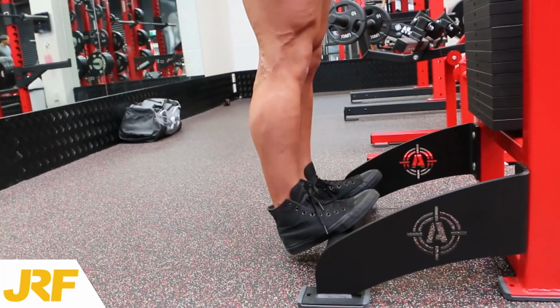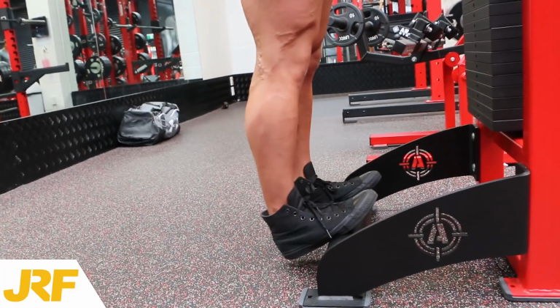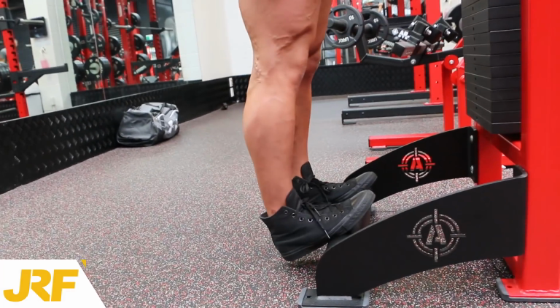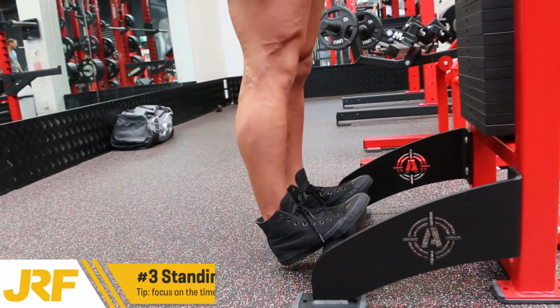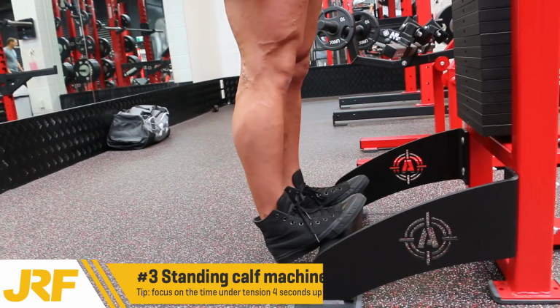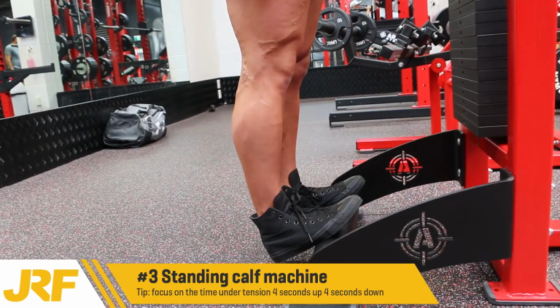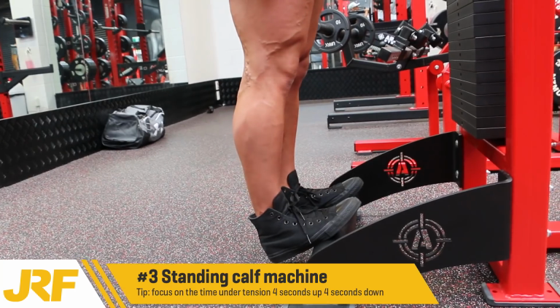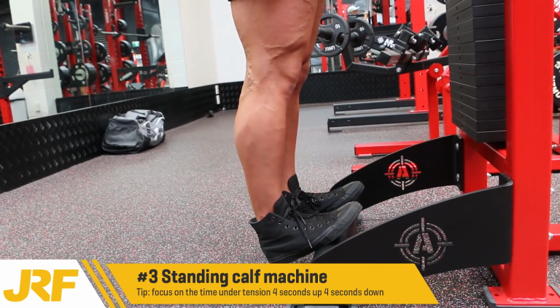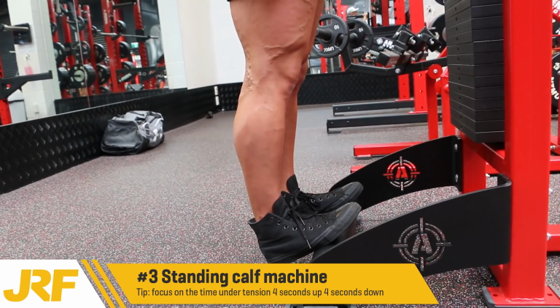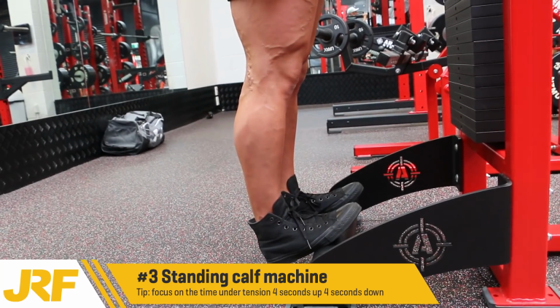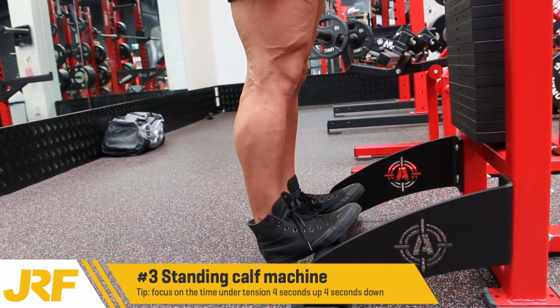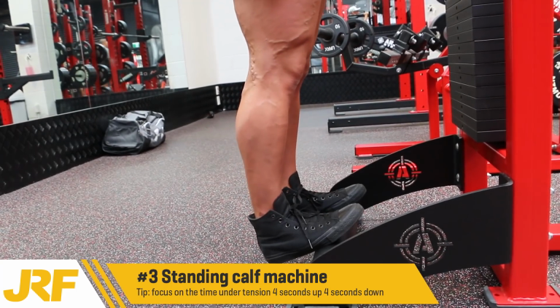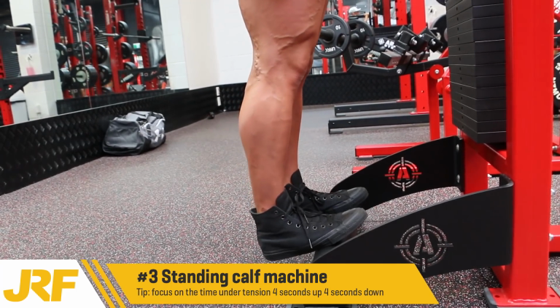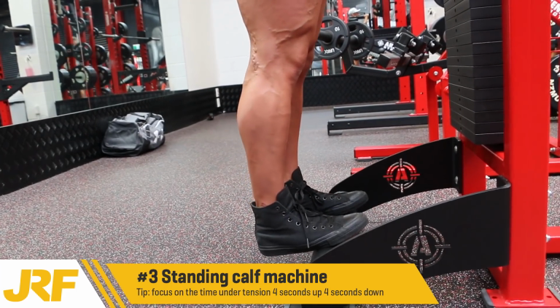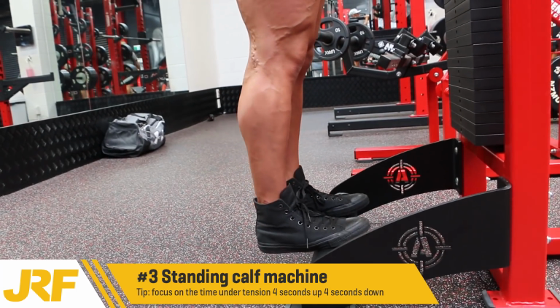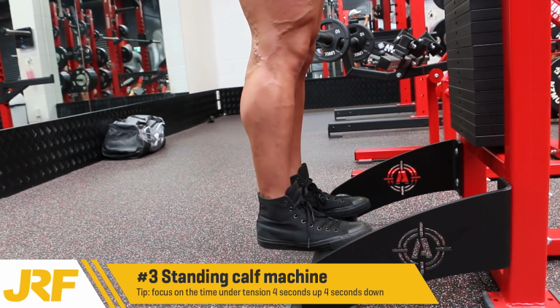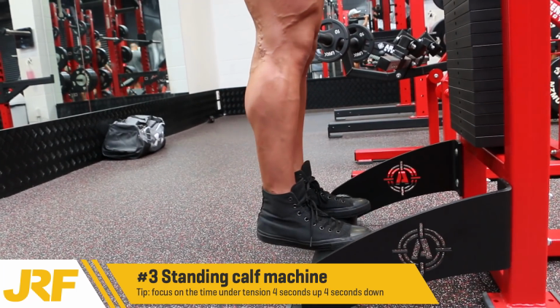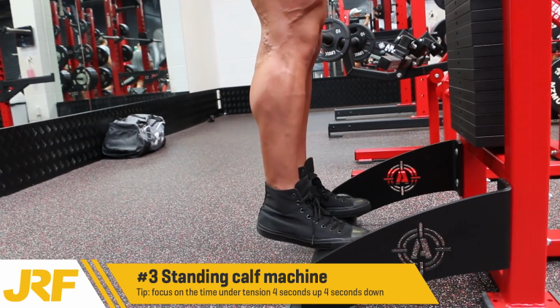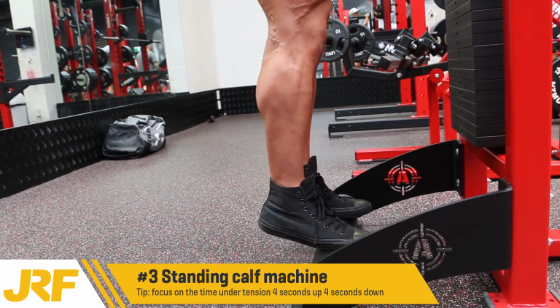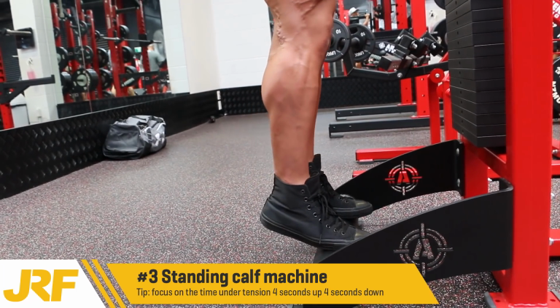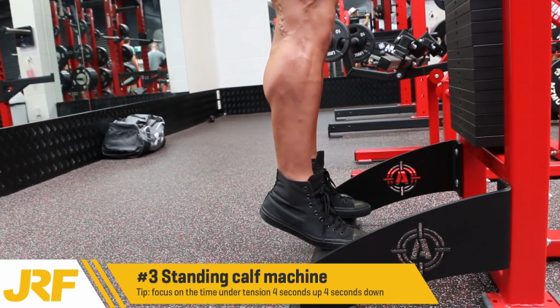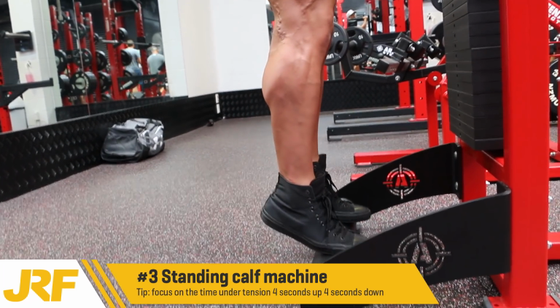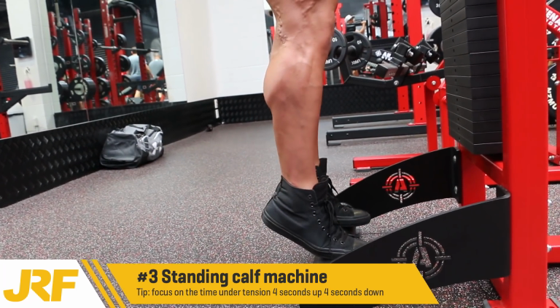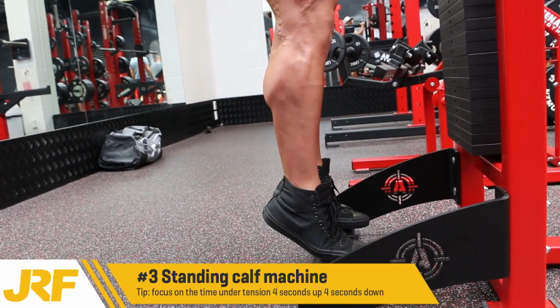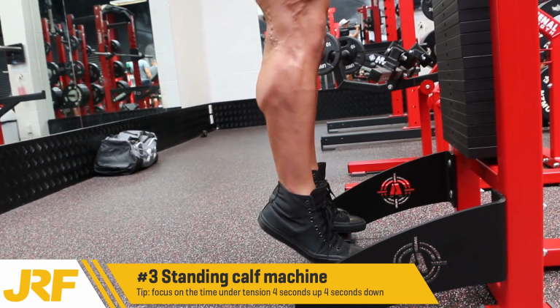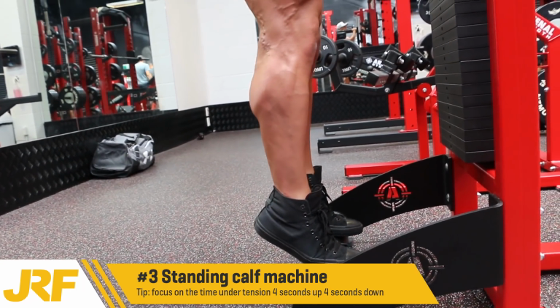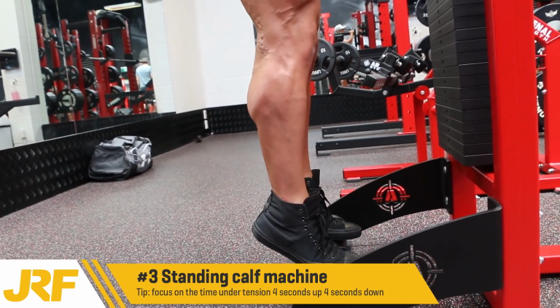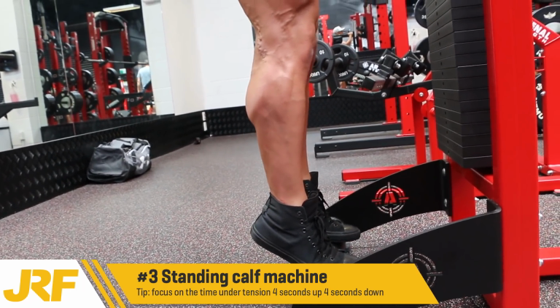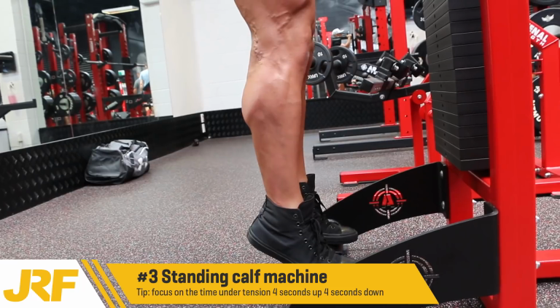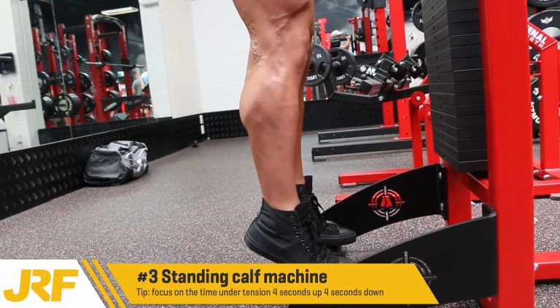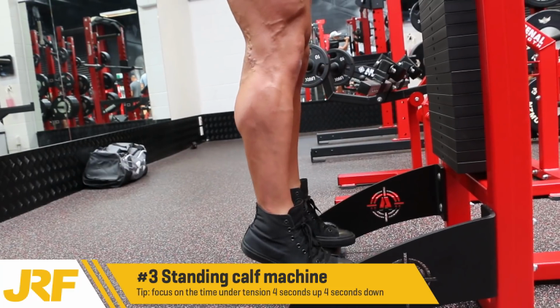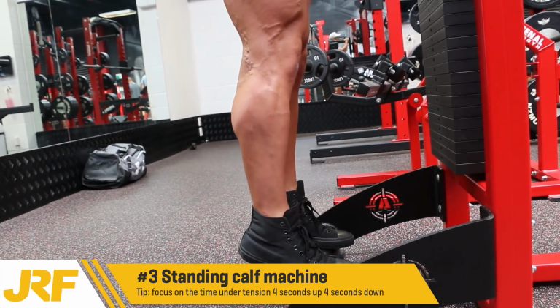We're going to put the balls of our feet on the pad — big stretch, now four seconds up. Squeeze, four seconds down.